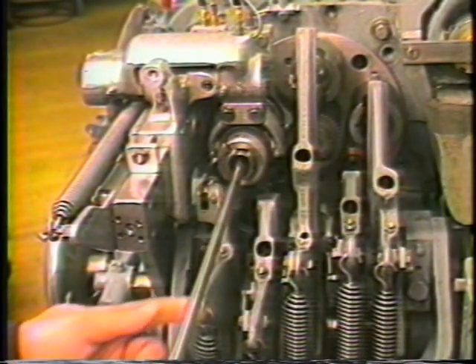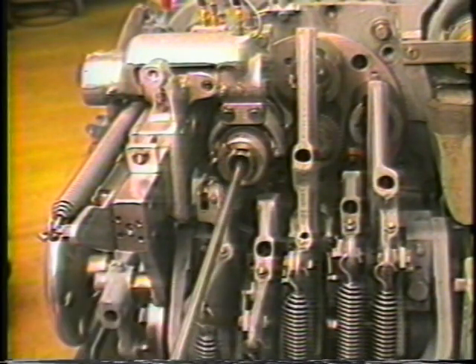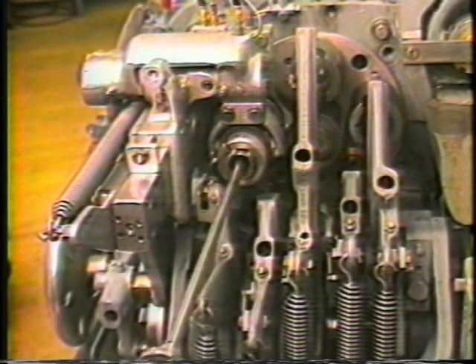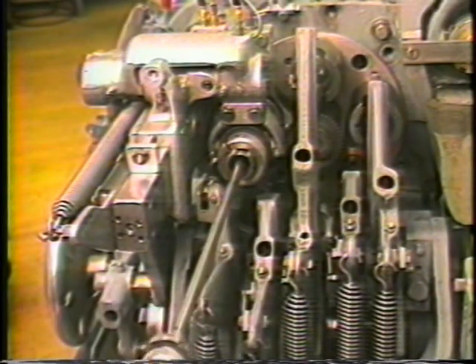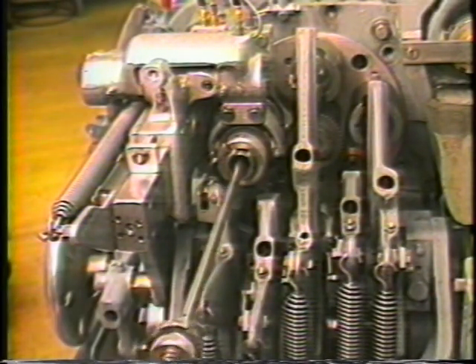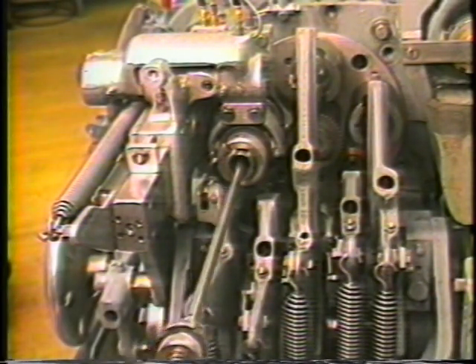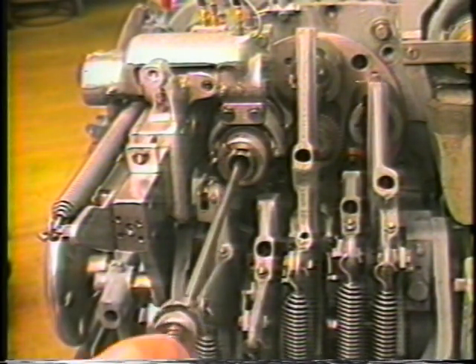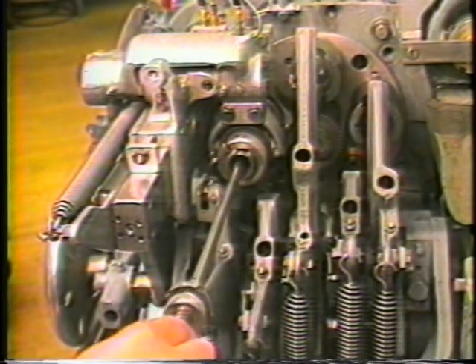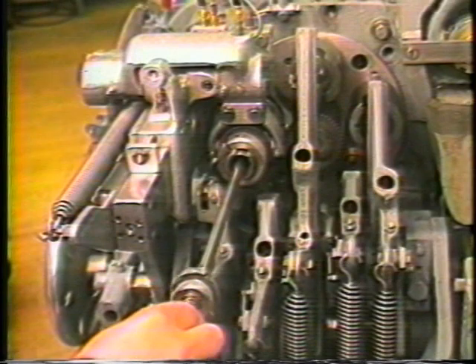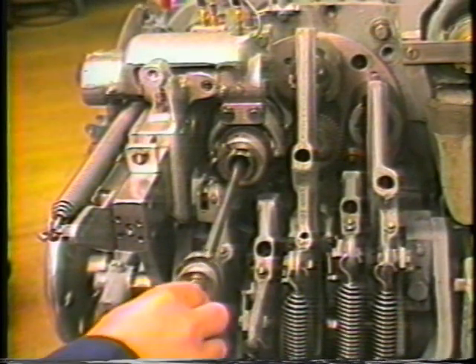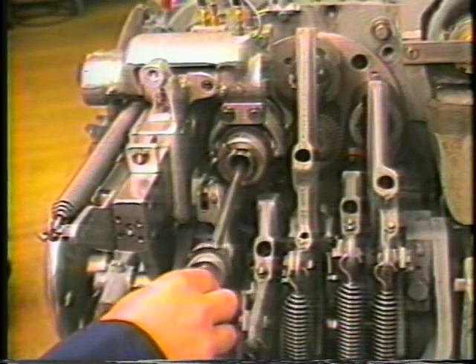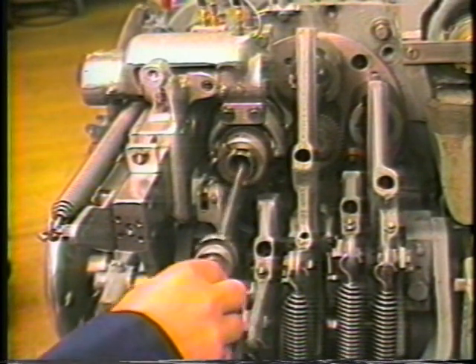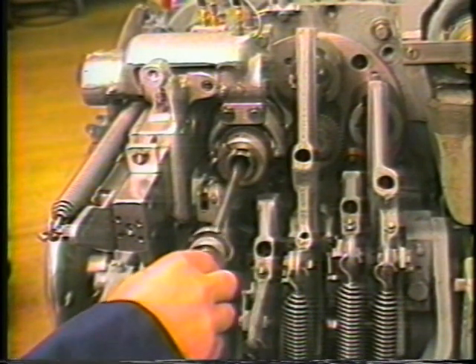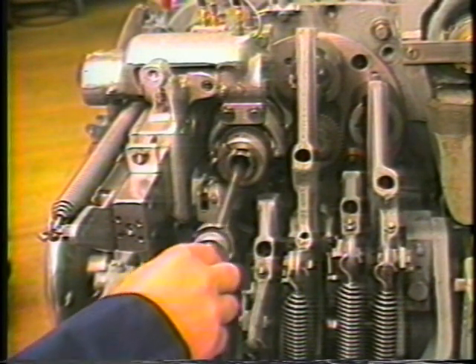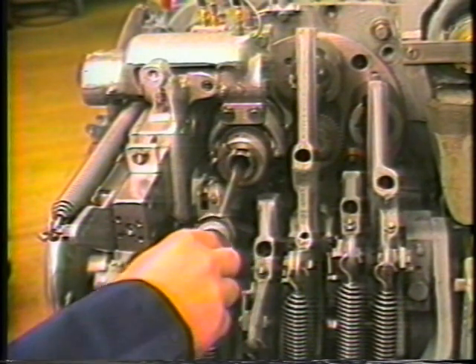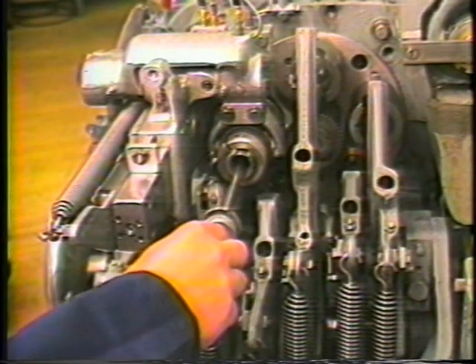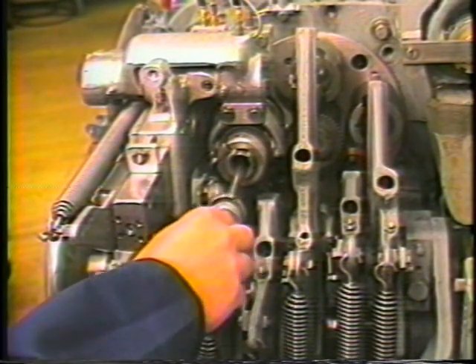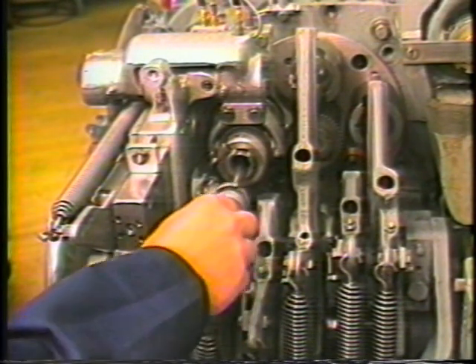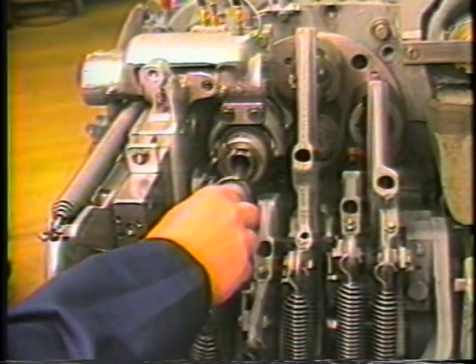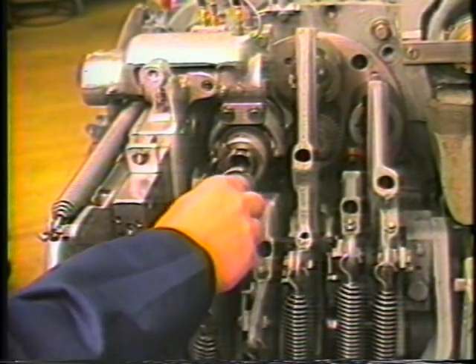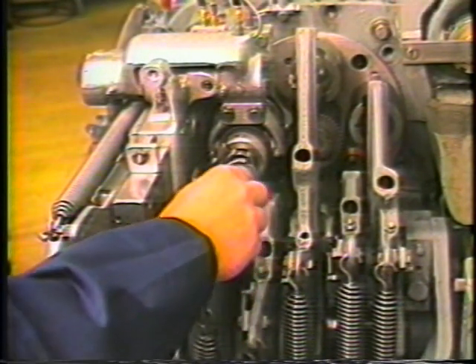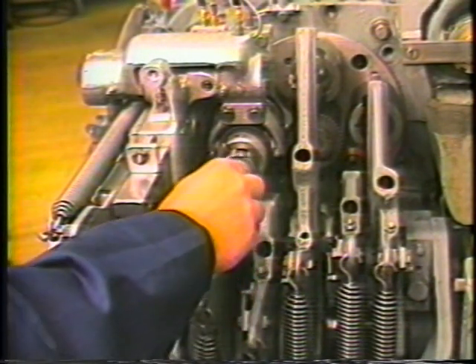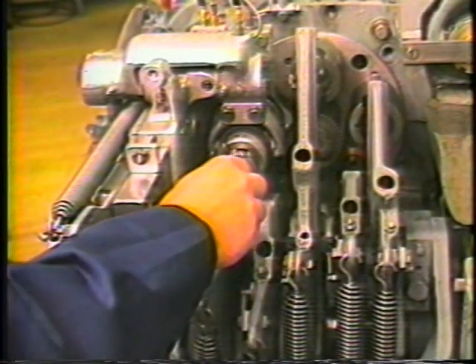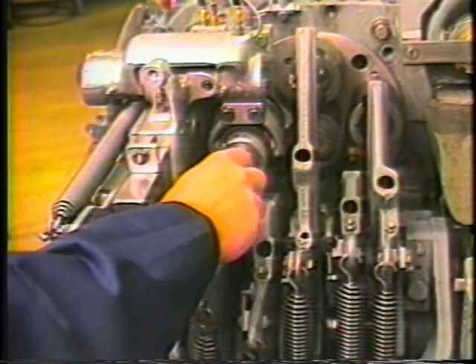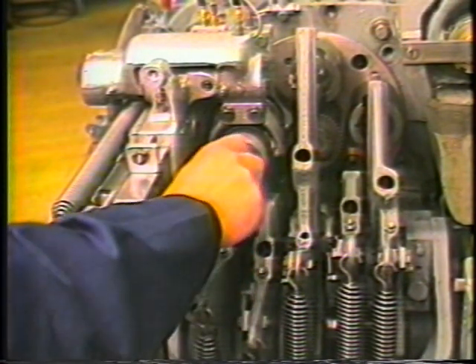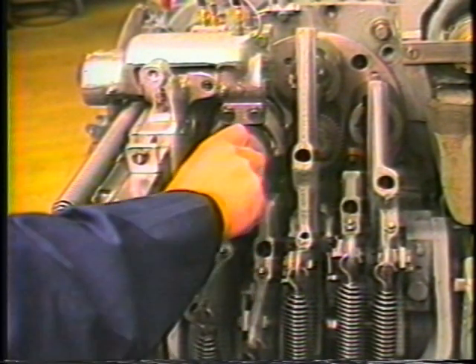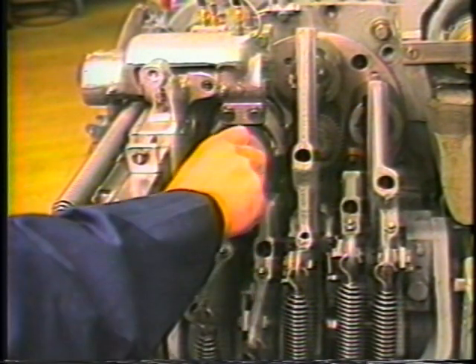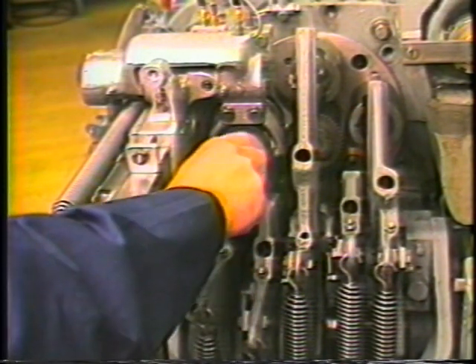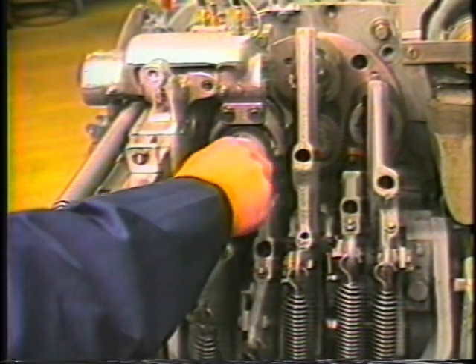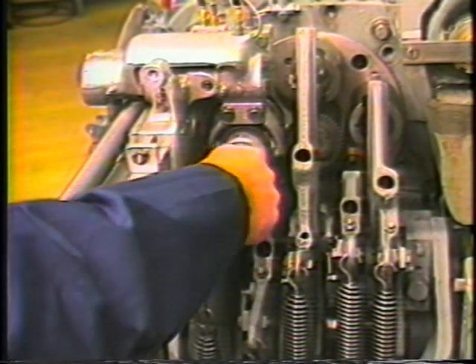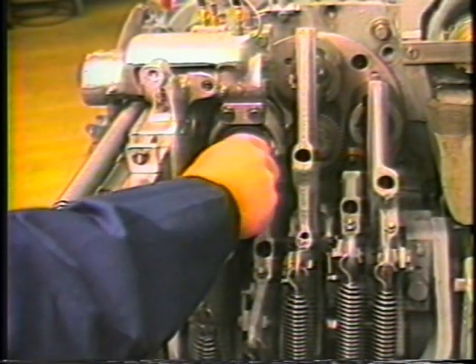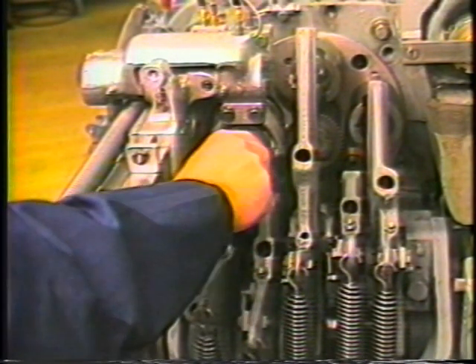Set the tension on the burring chuck. It should require only slight pressure to close the chuck.